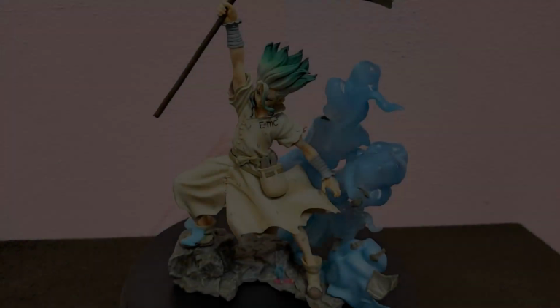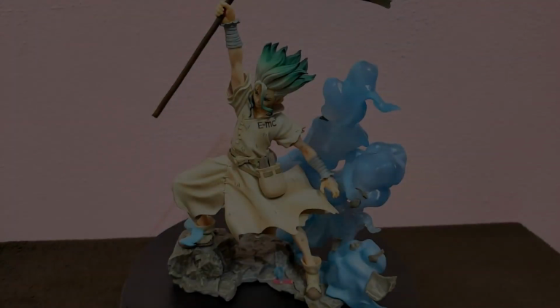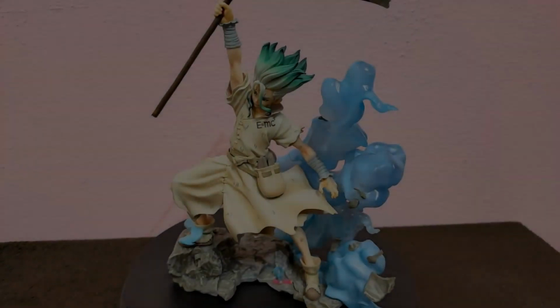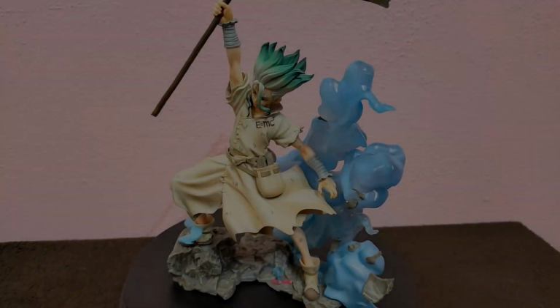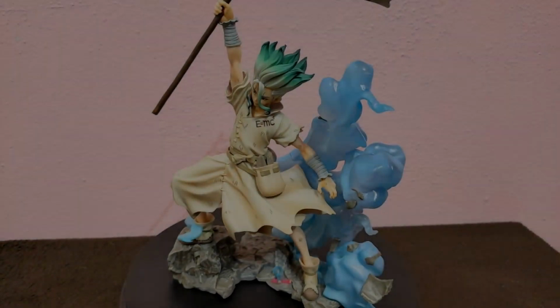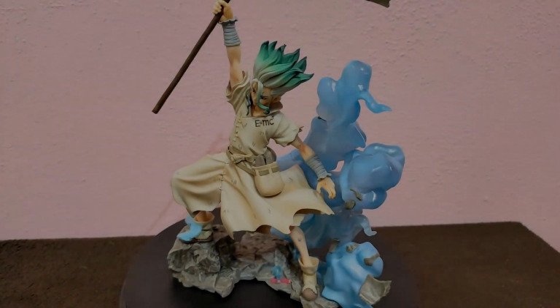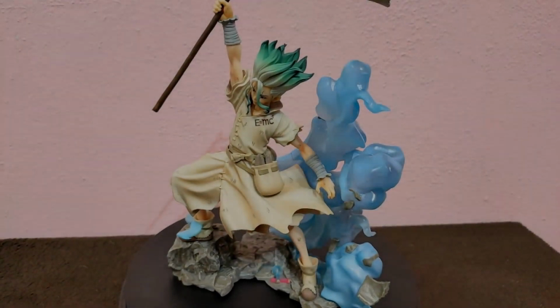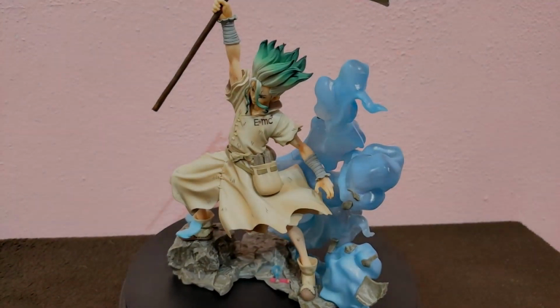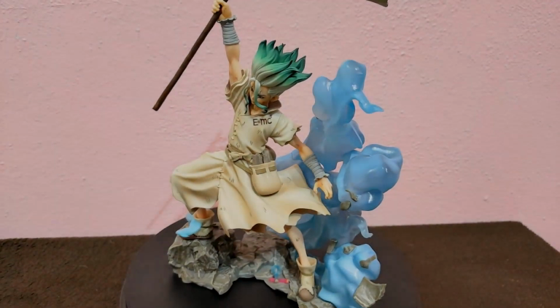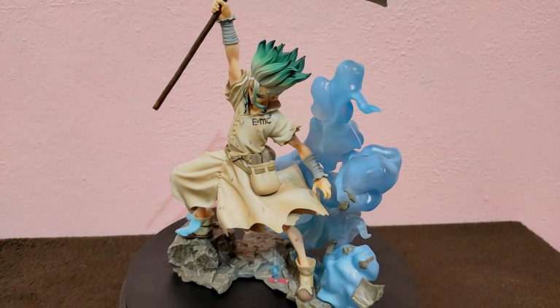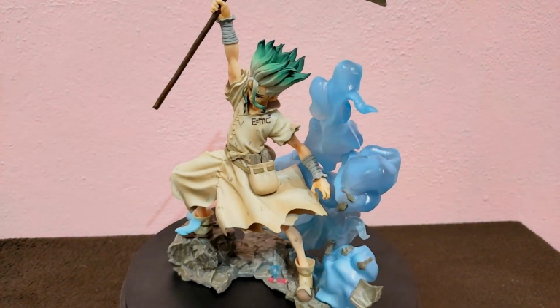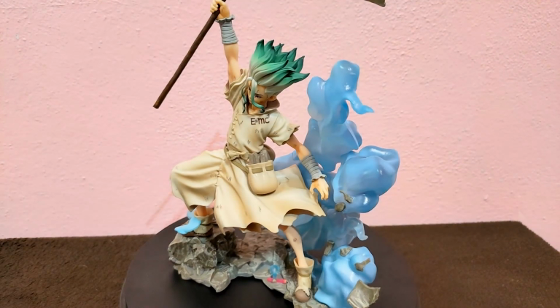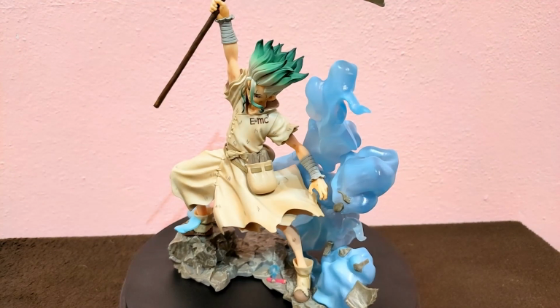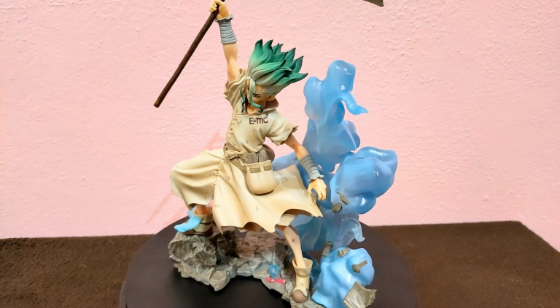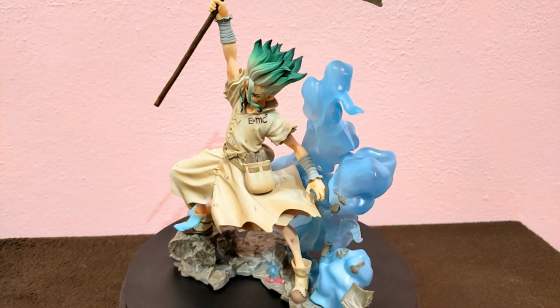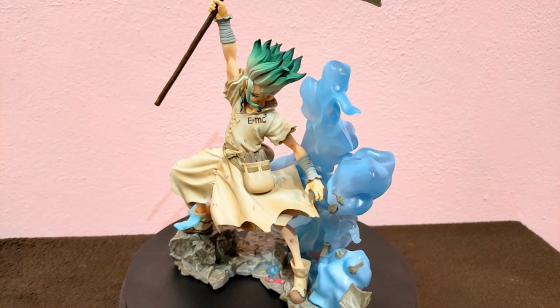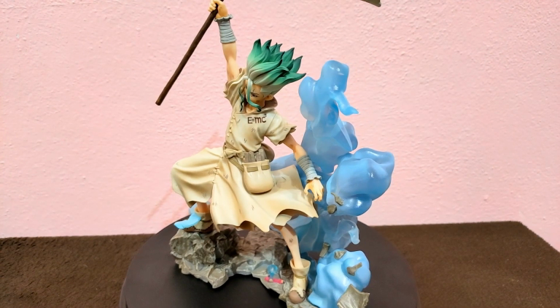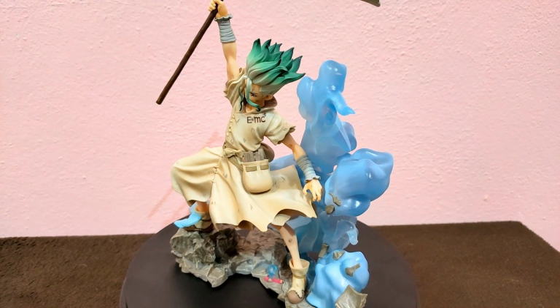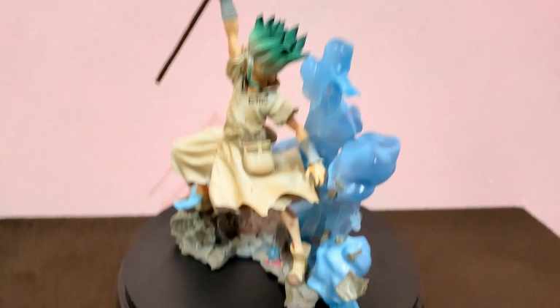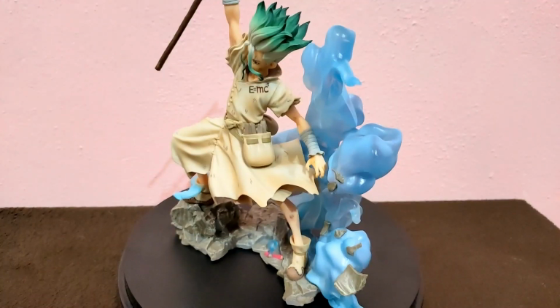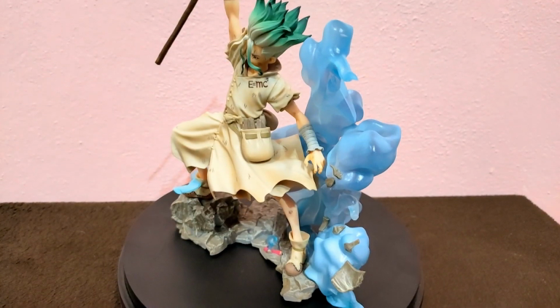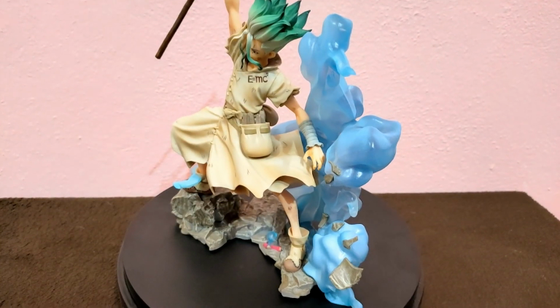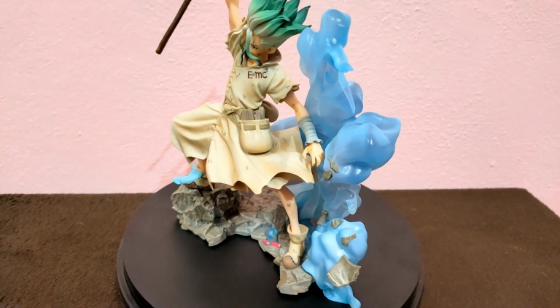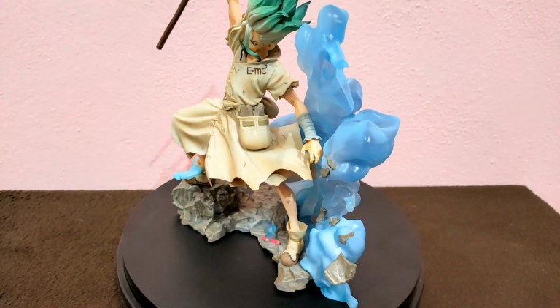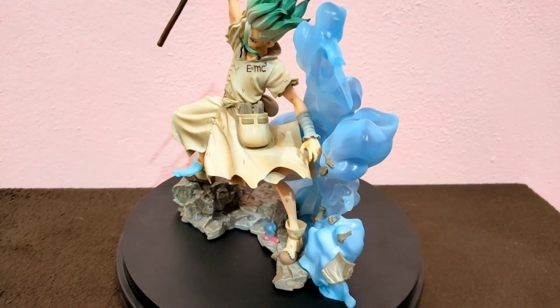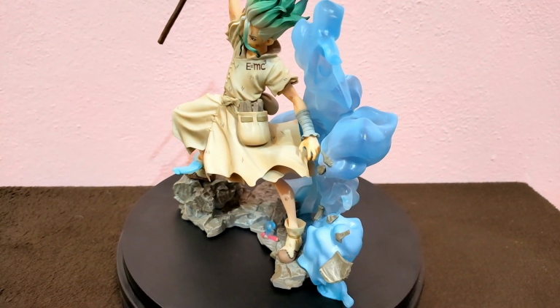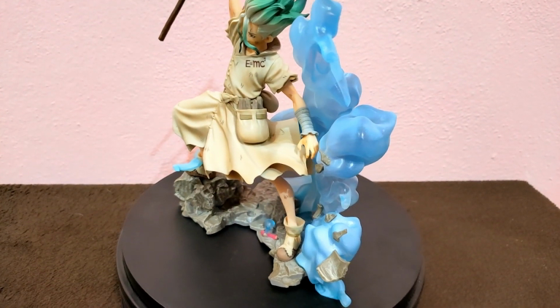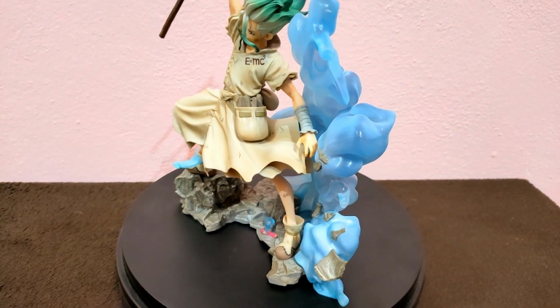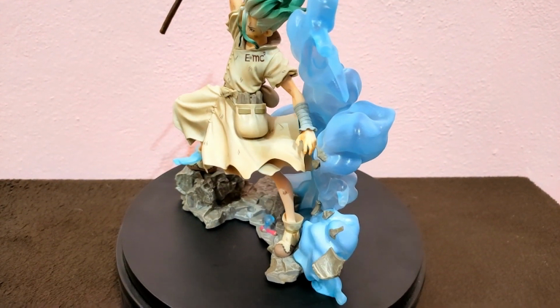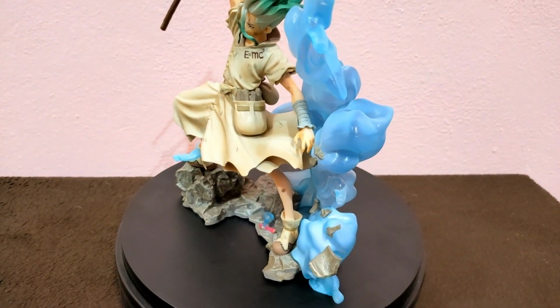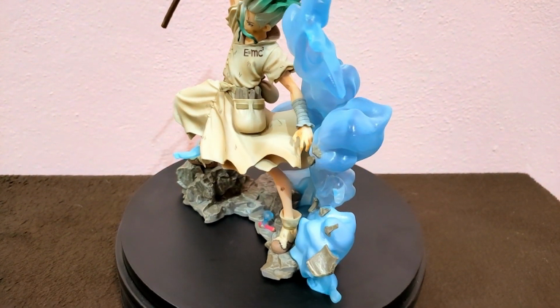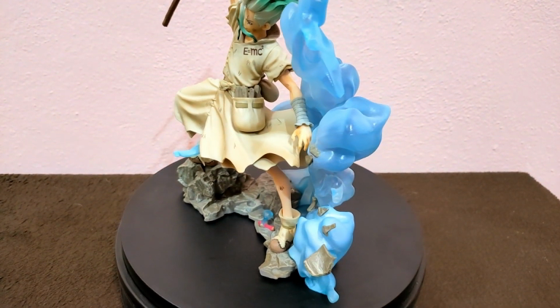Once in place the scene is complete — Senku achieved victory, as science is always one step ahead.